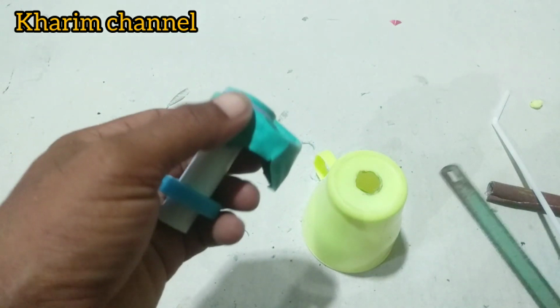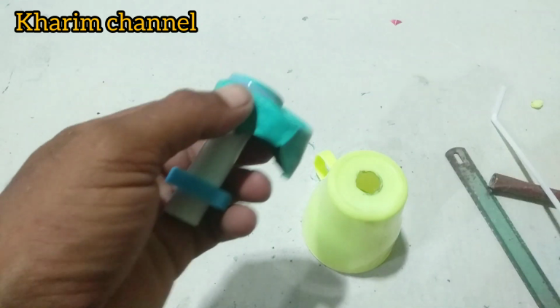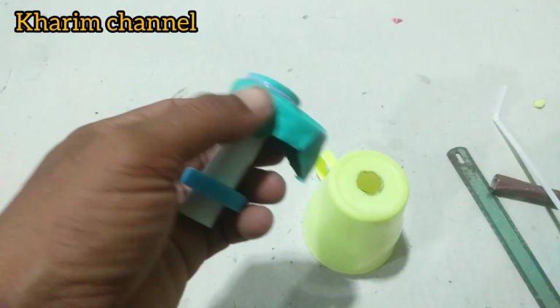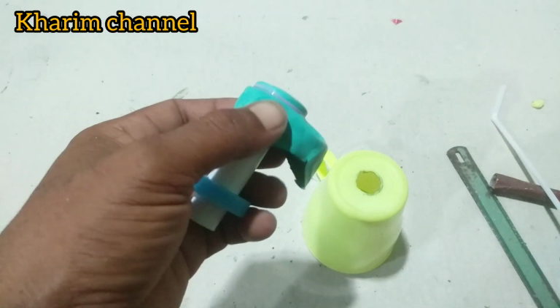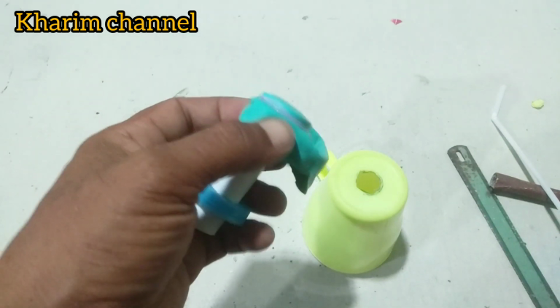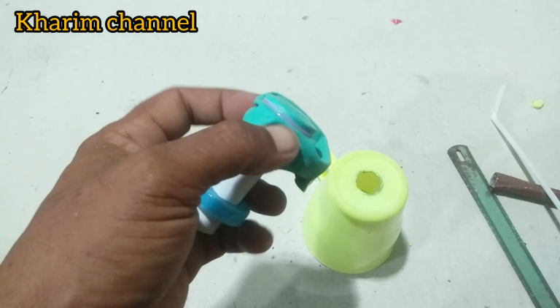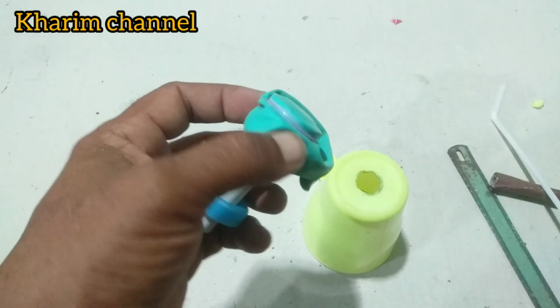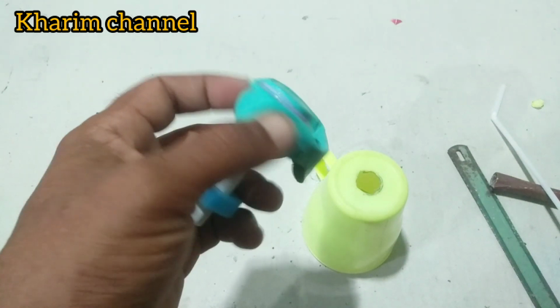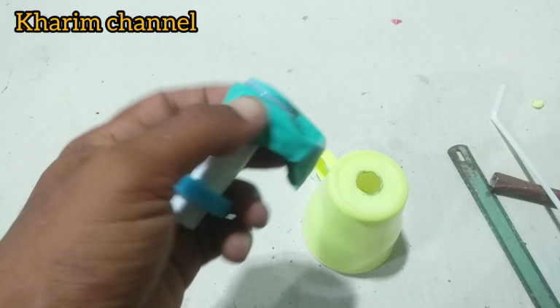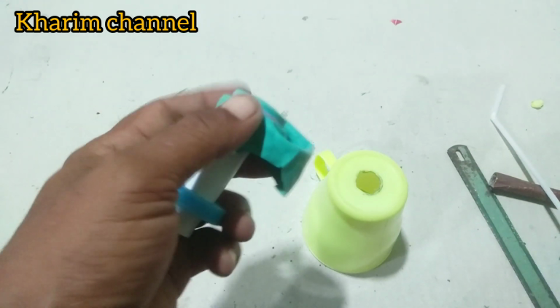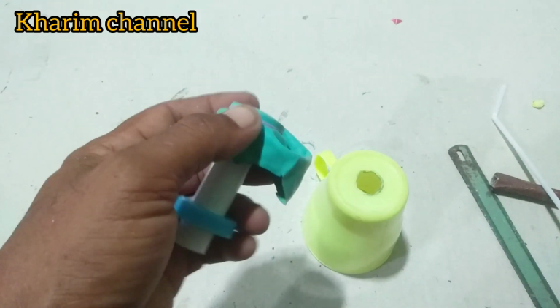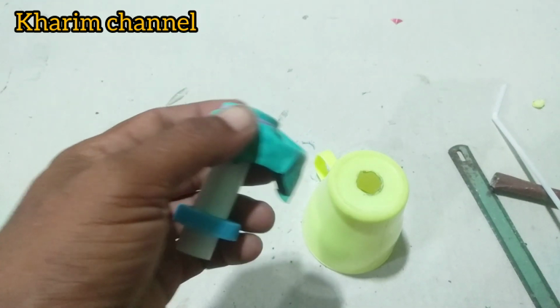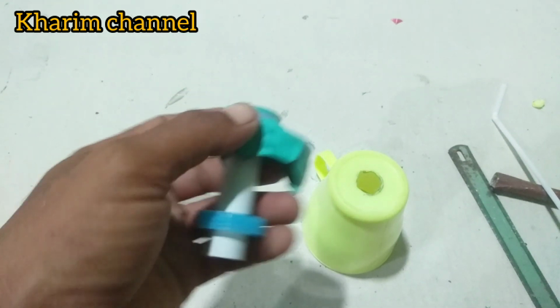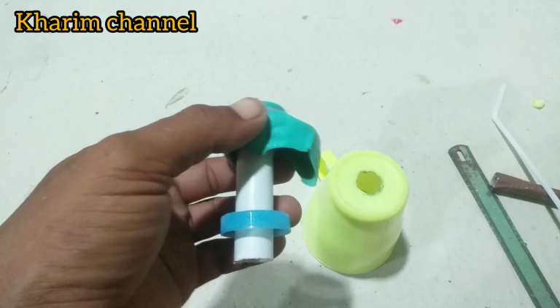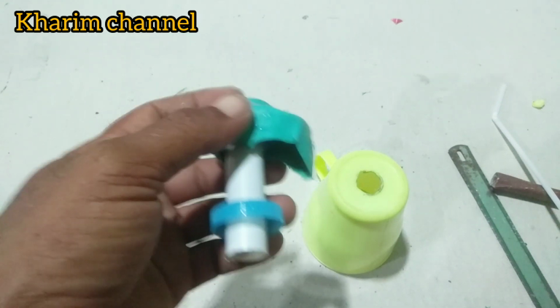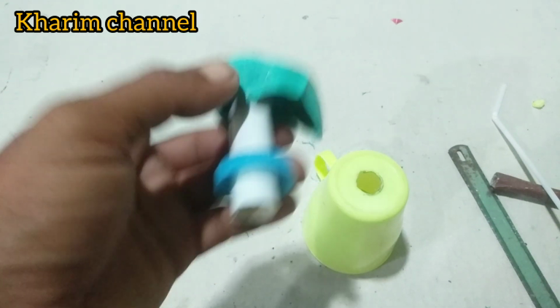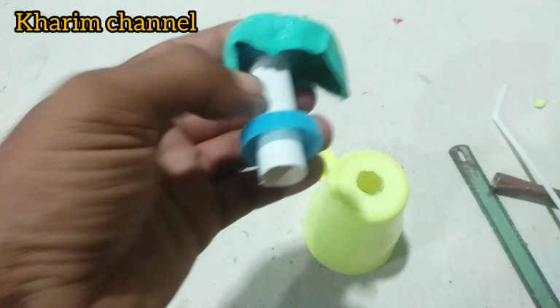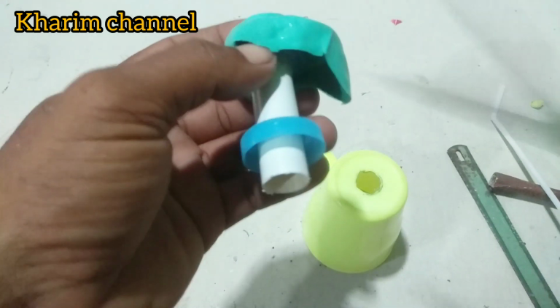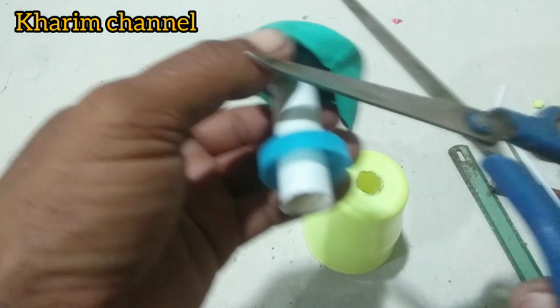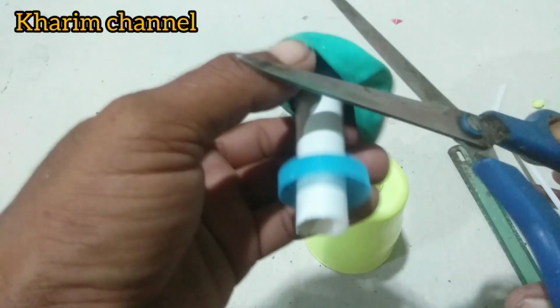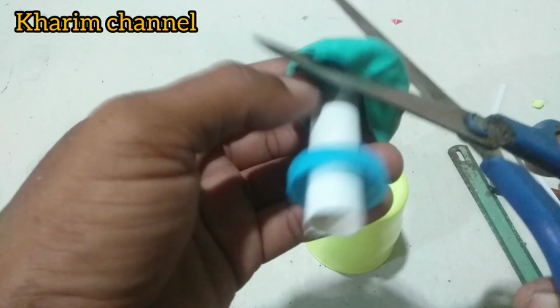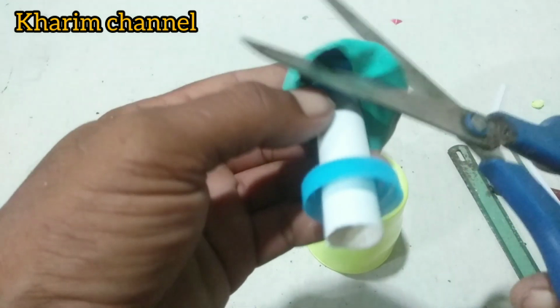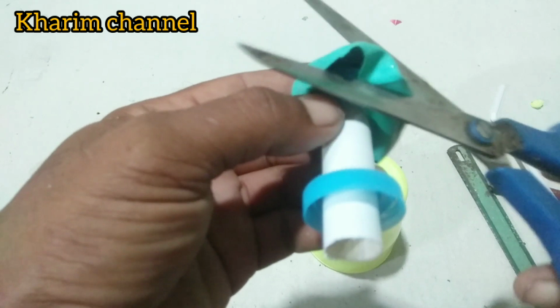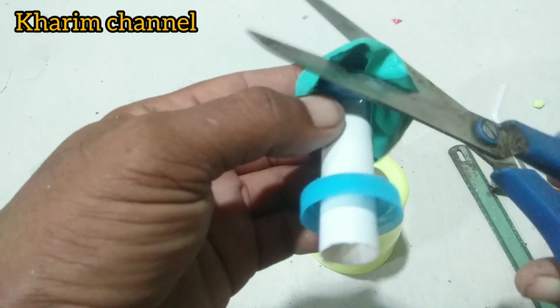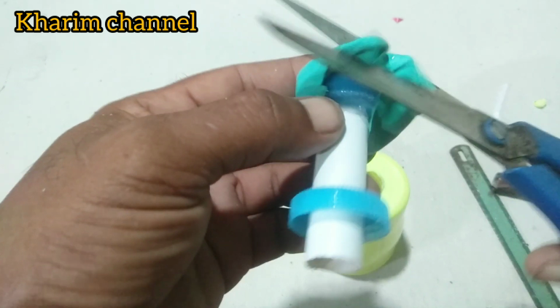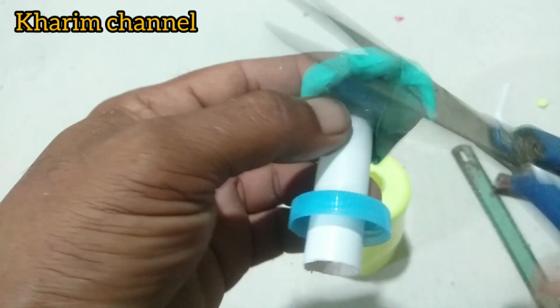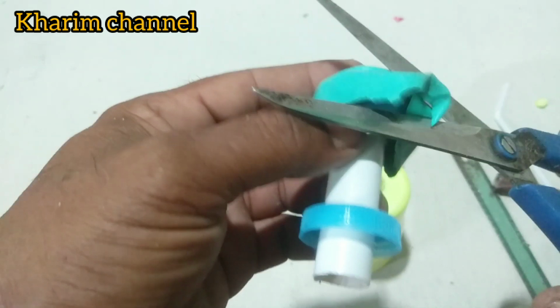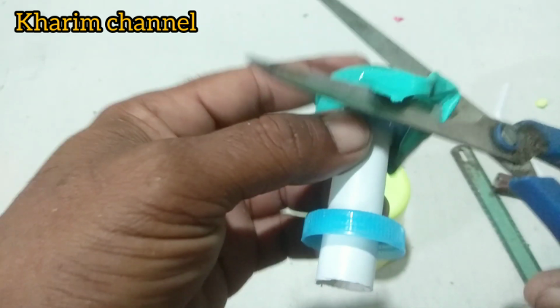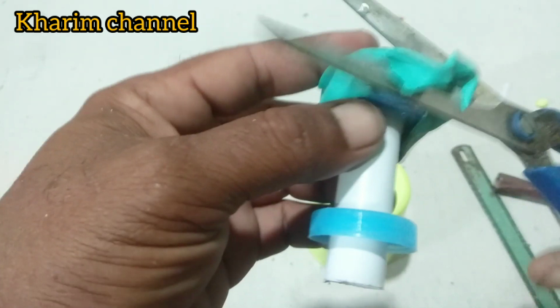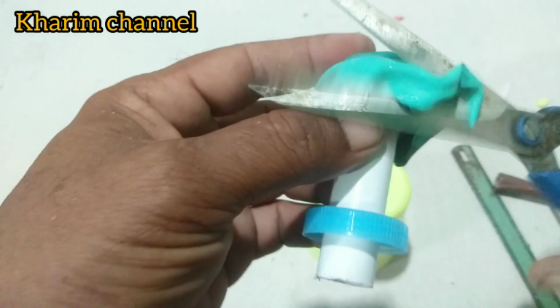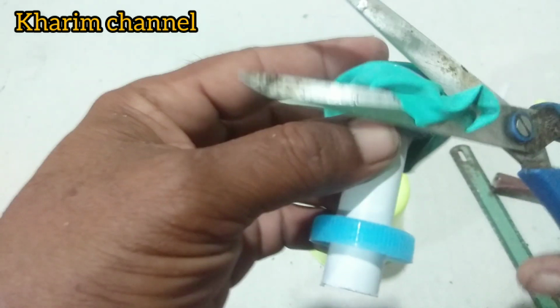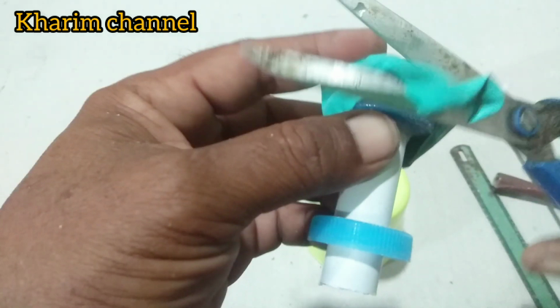Saya rapikan dulu agar tidak semerawut. Seperti ini.